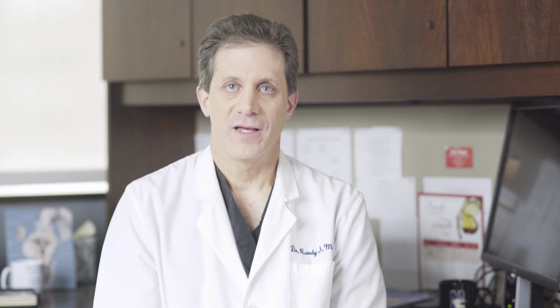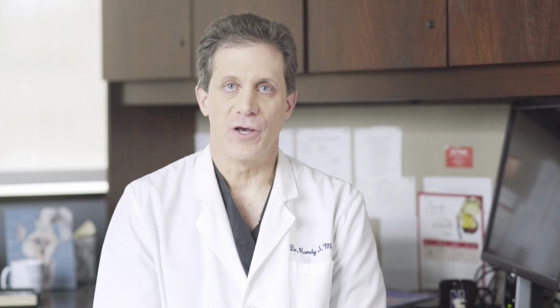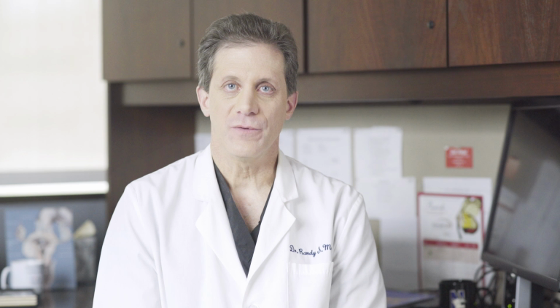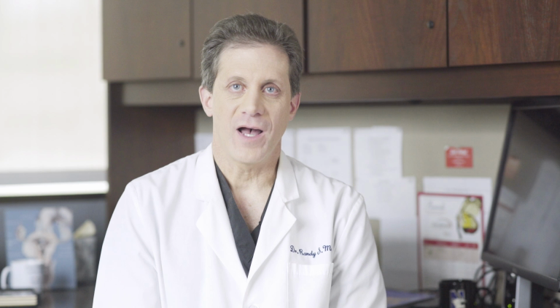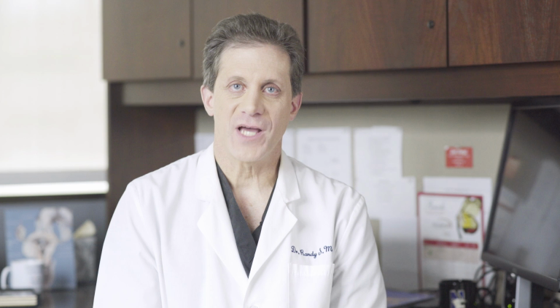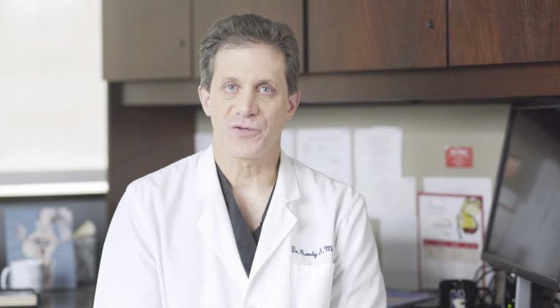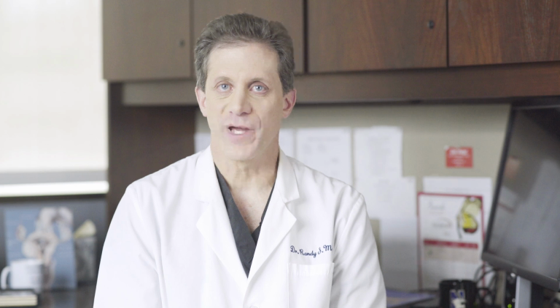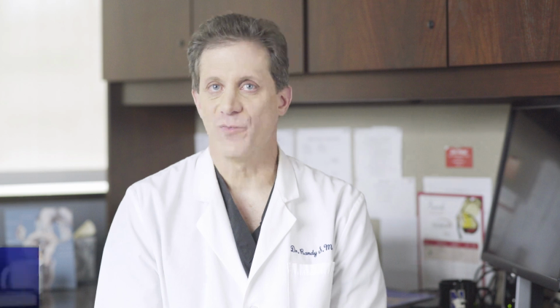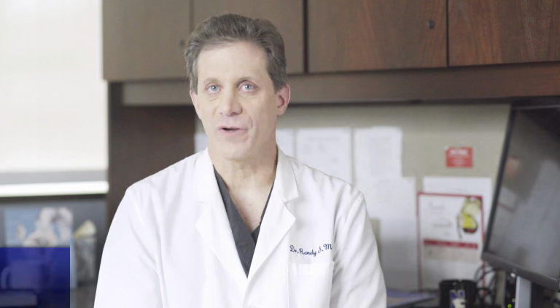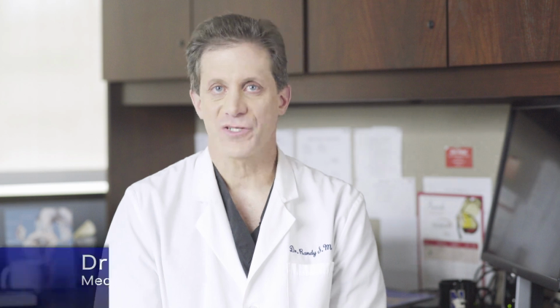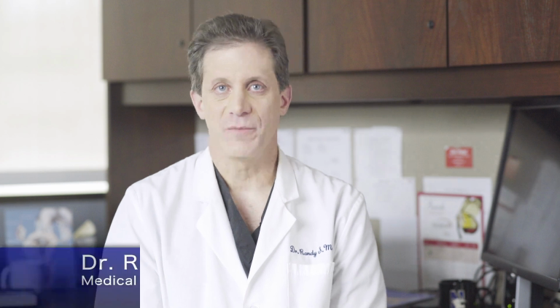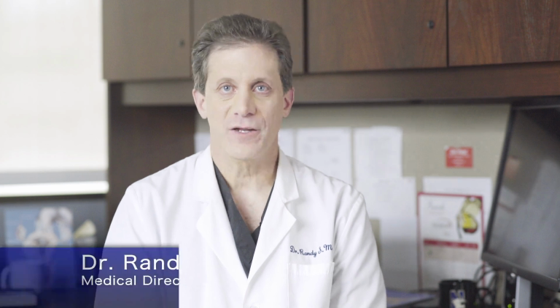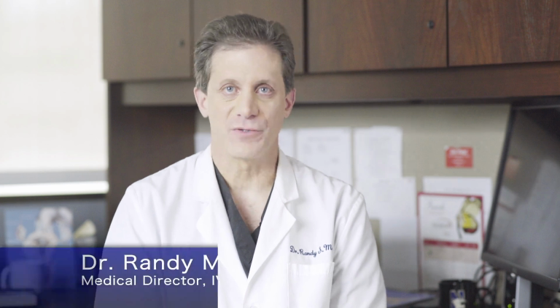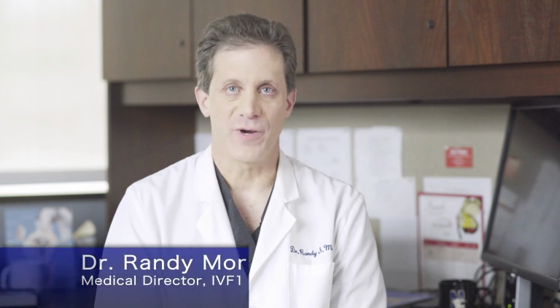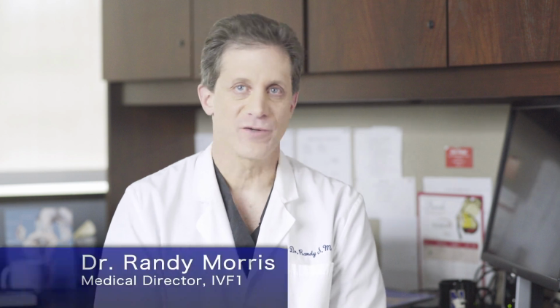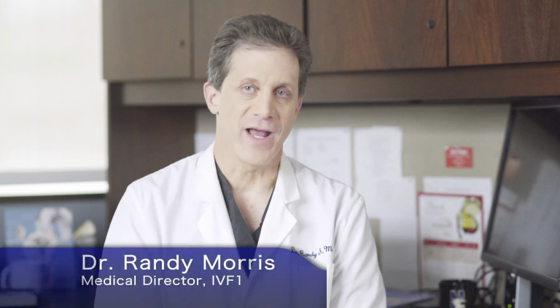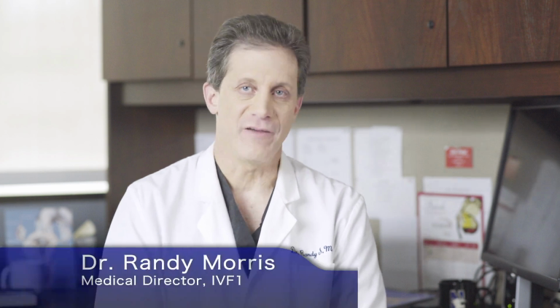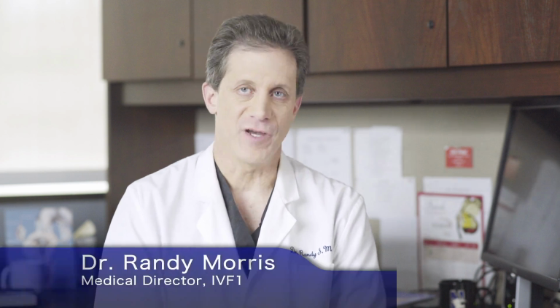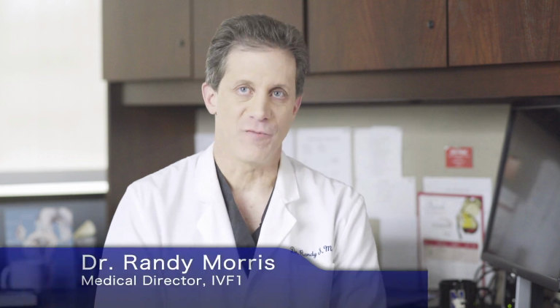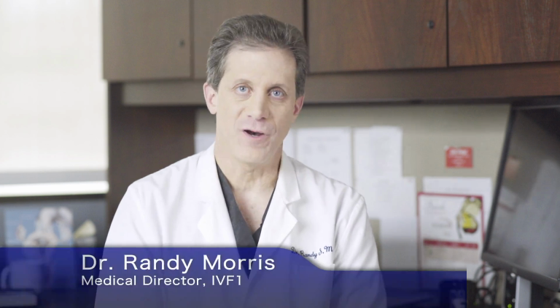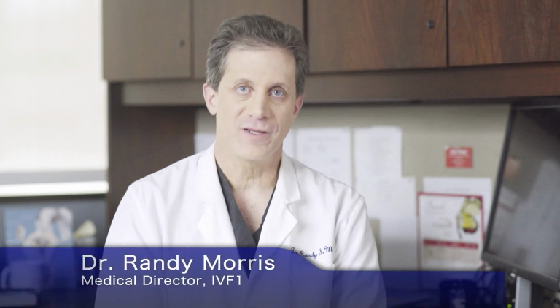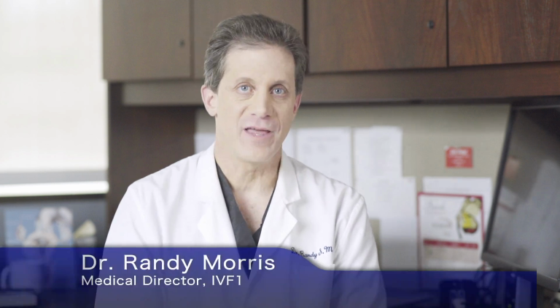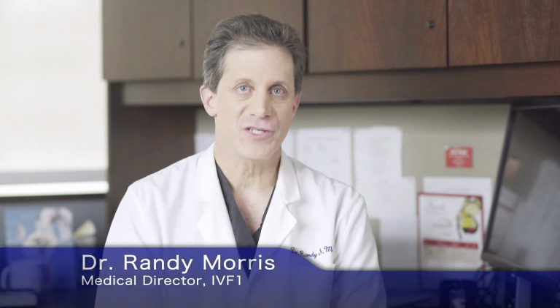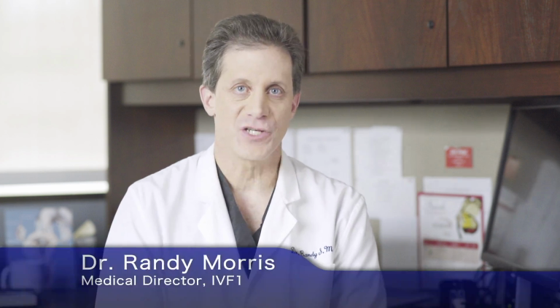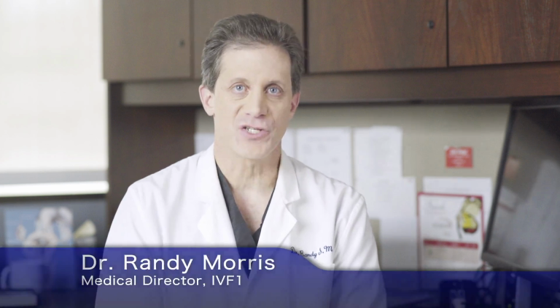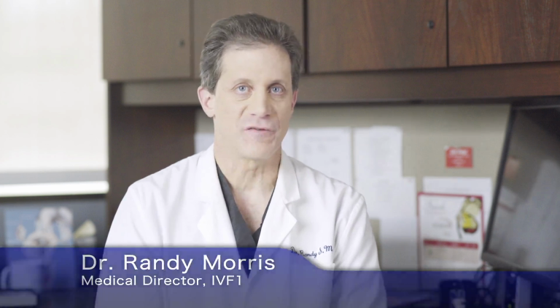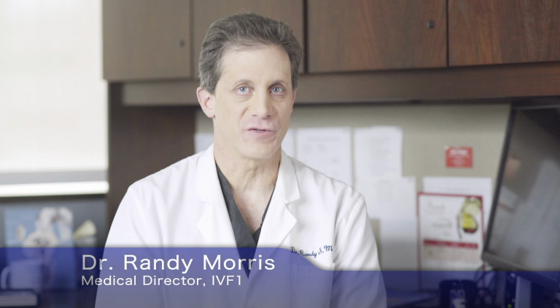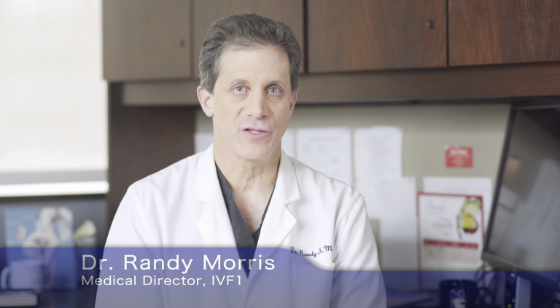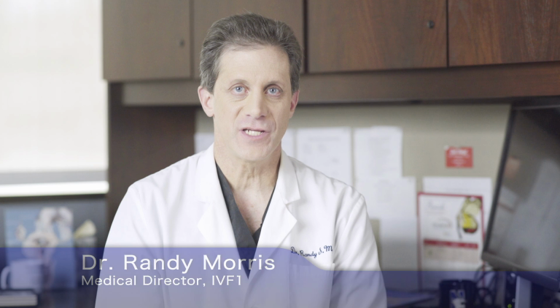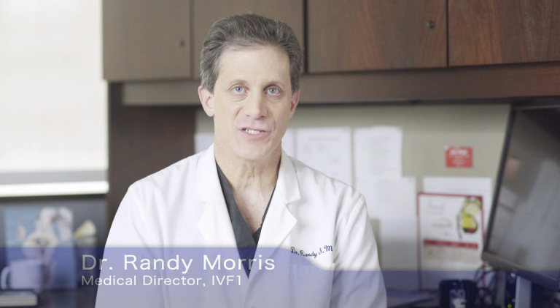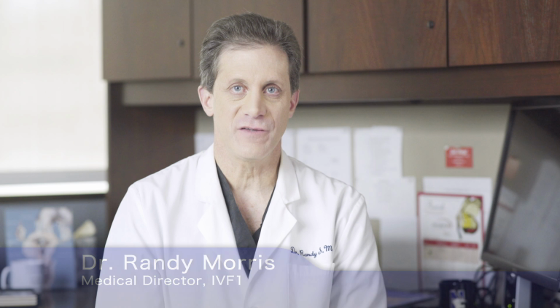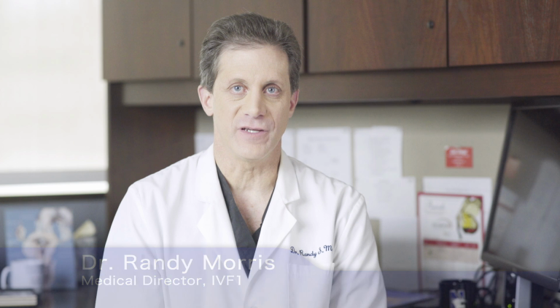Hello, I'm Dr. Randy Morris, the Medical Director at IVF-1, and this is Infertility TV.